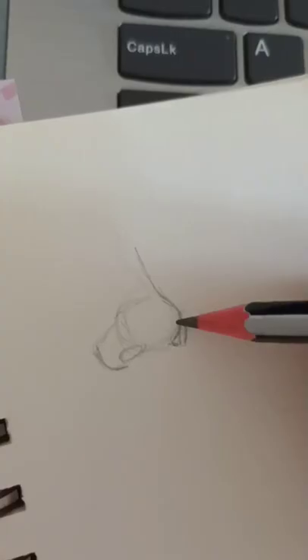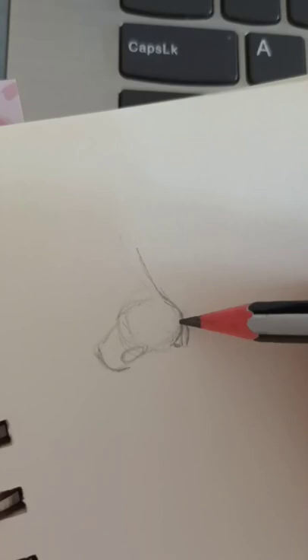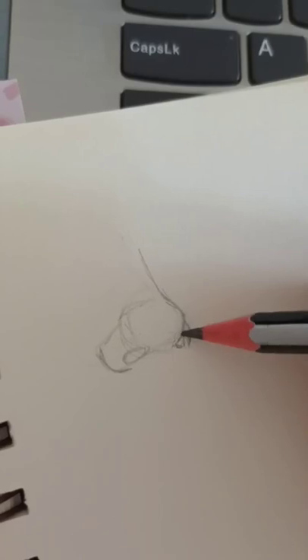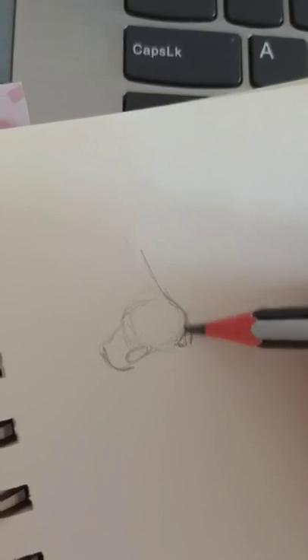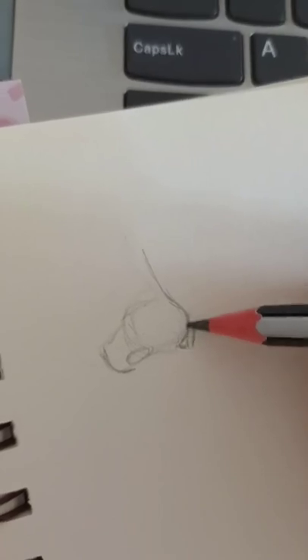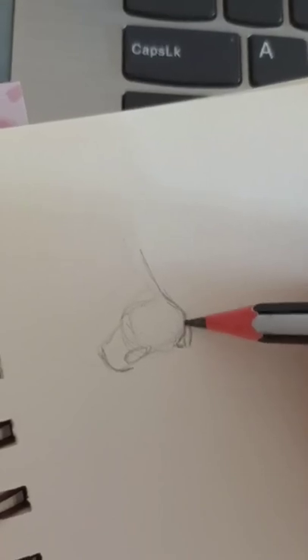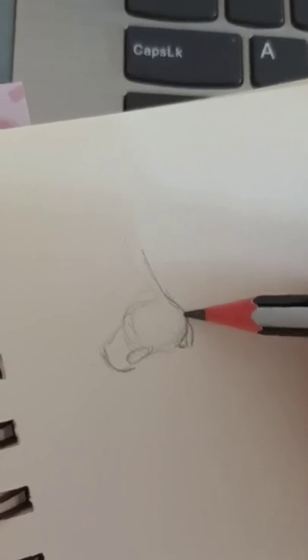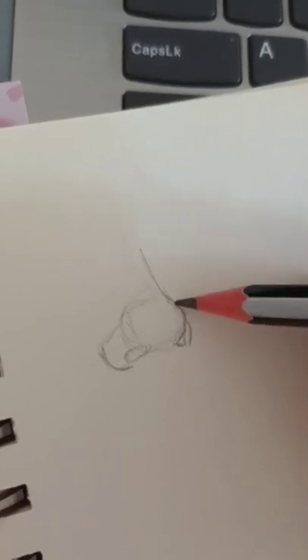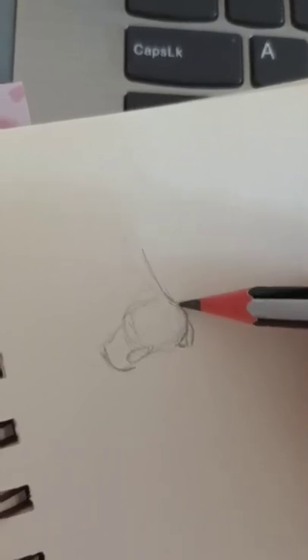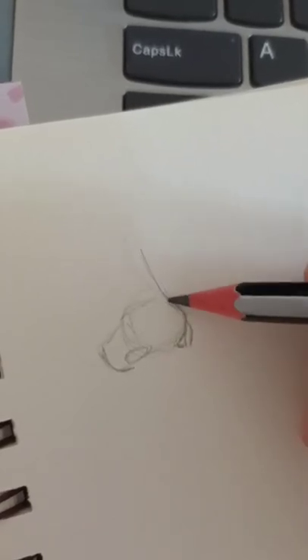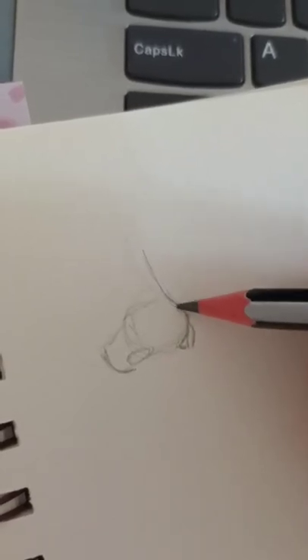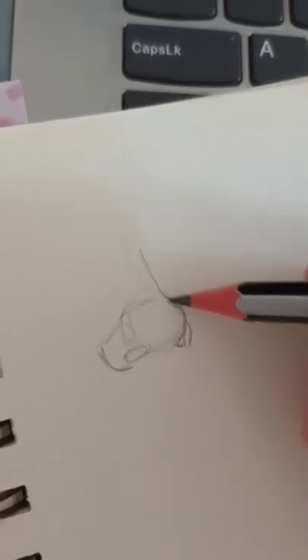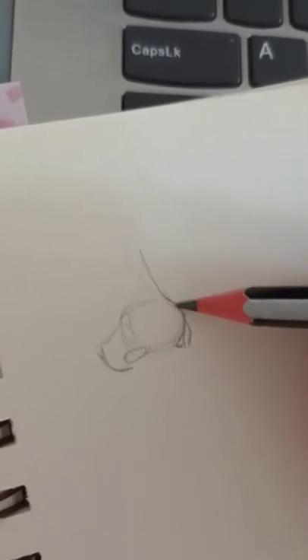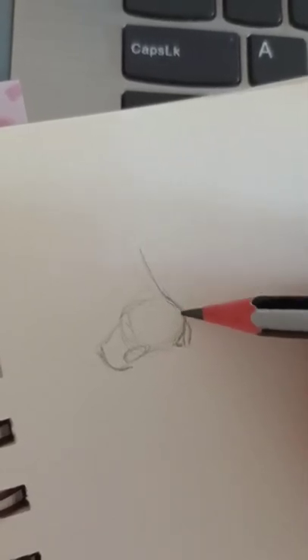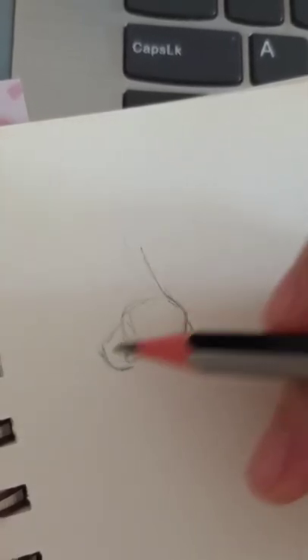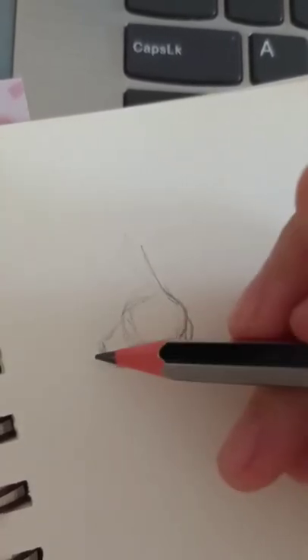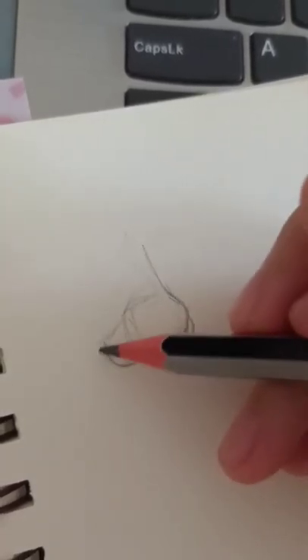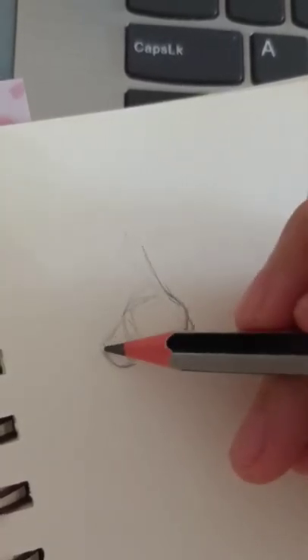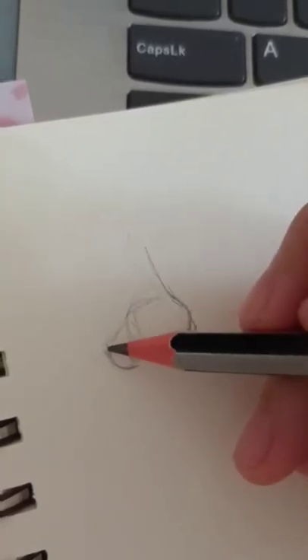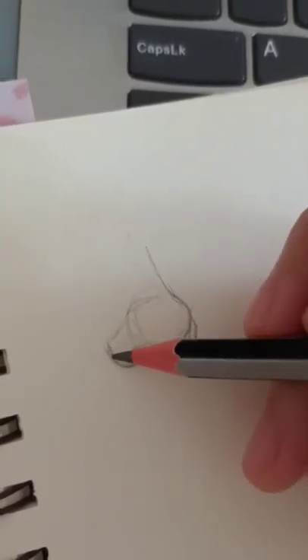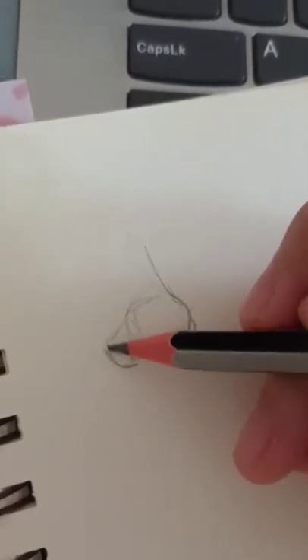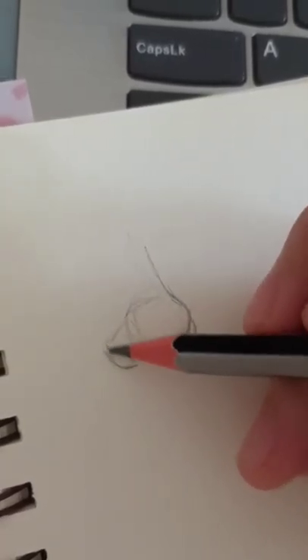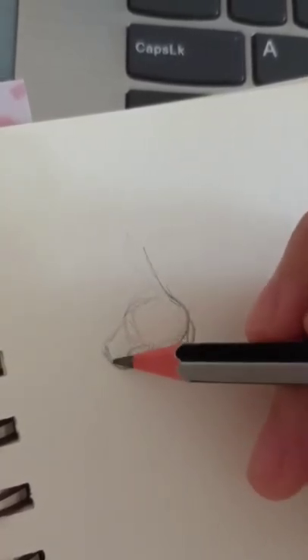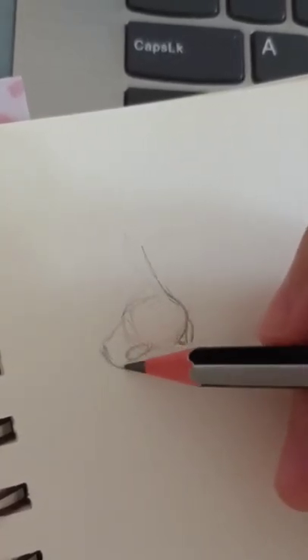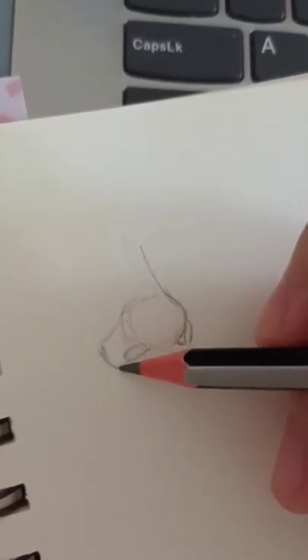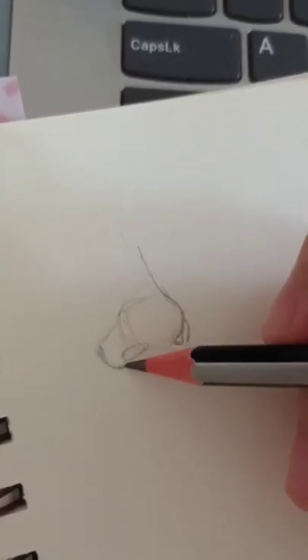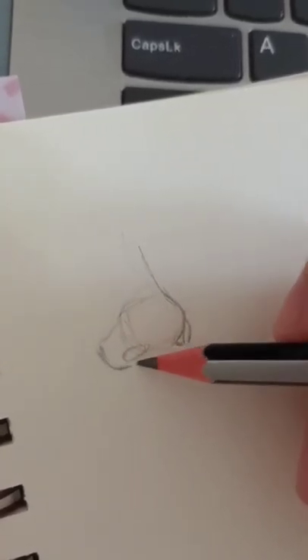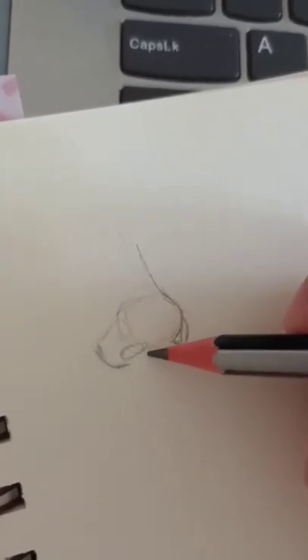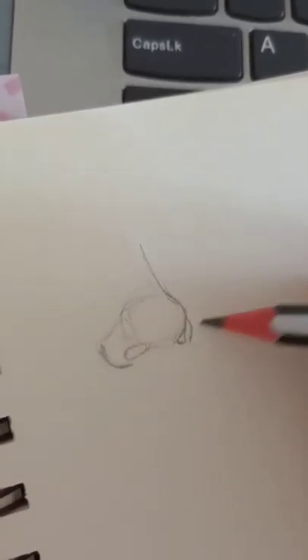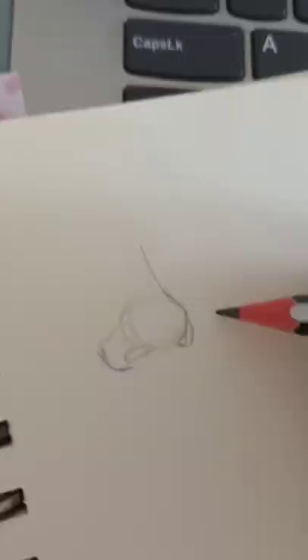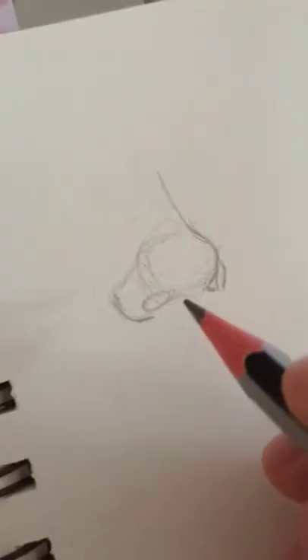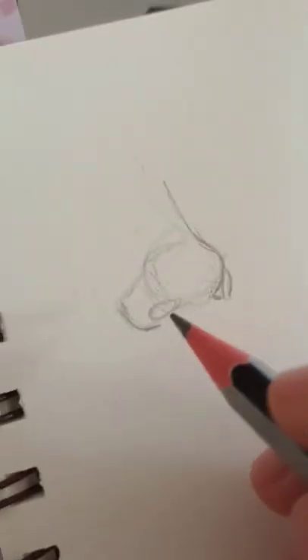After that, I'll sketch out the lines according to the reference I'm using. Remember, references are really important.